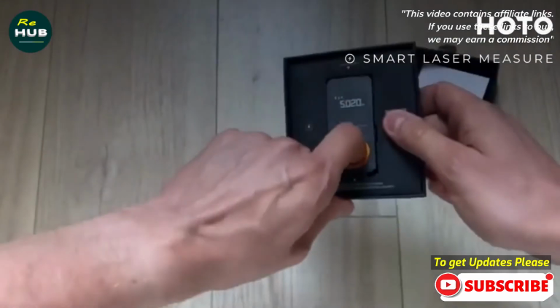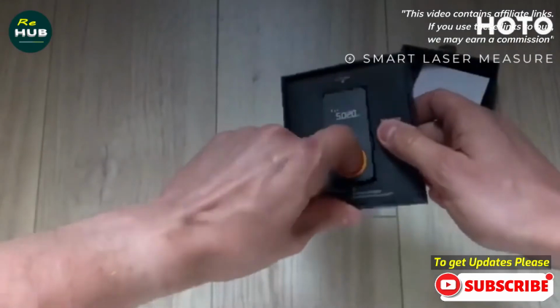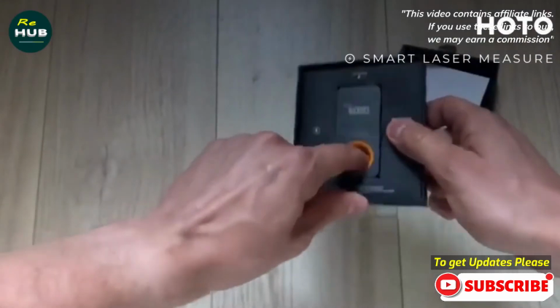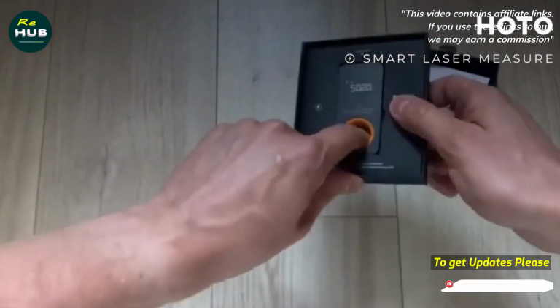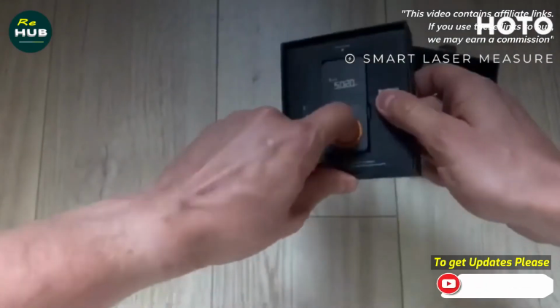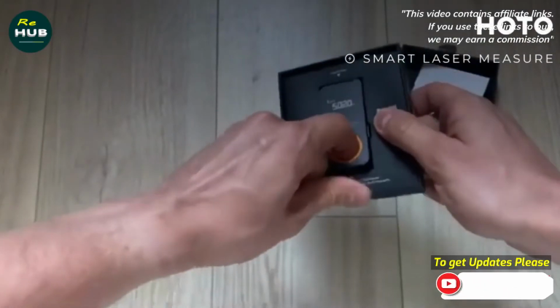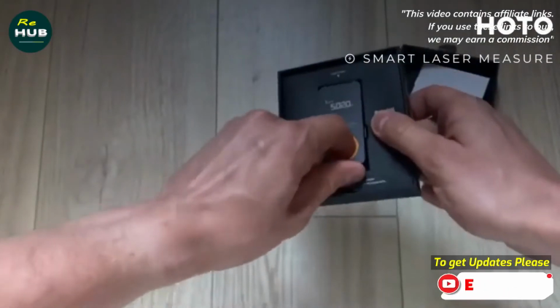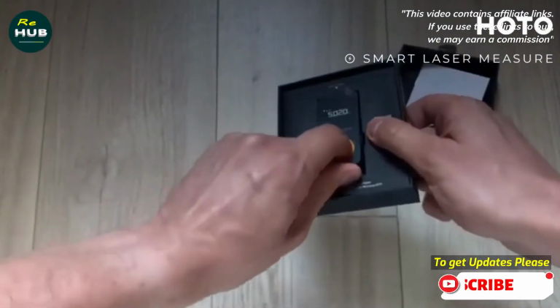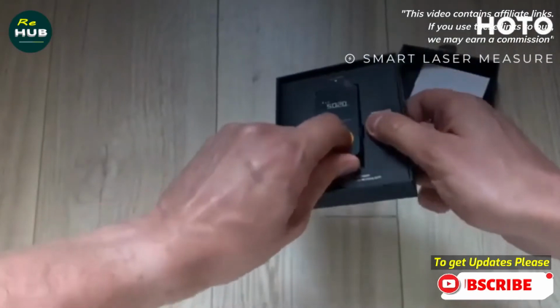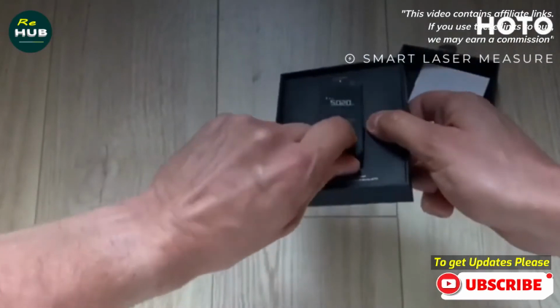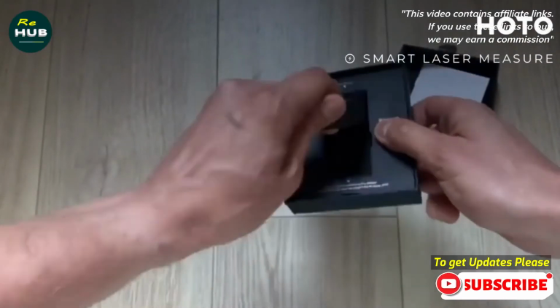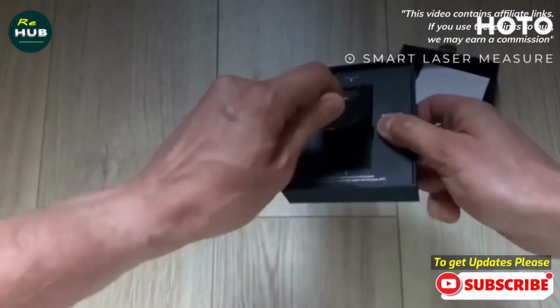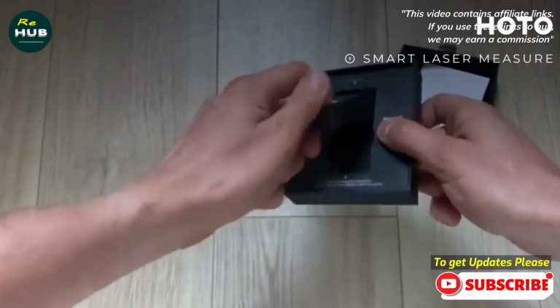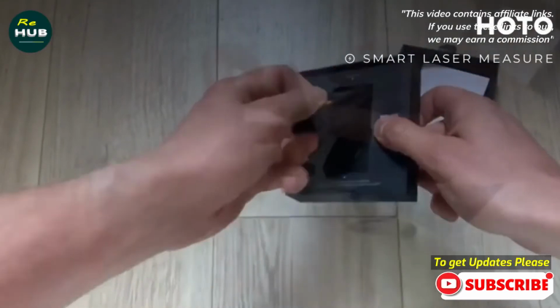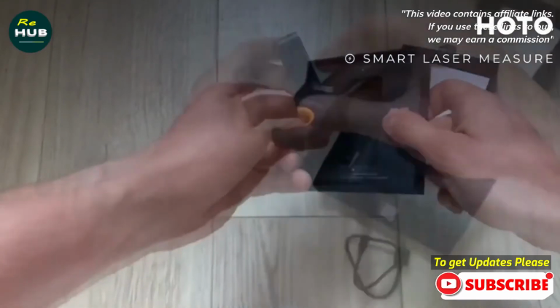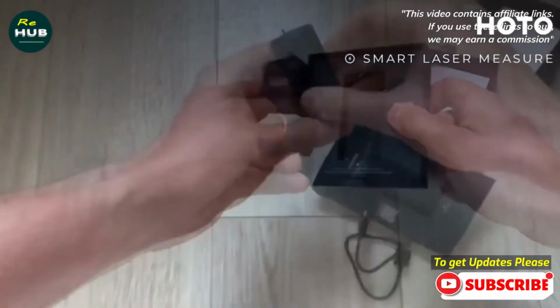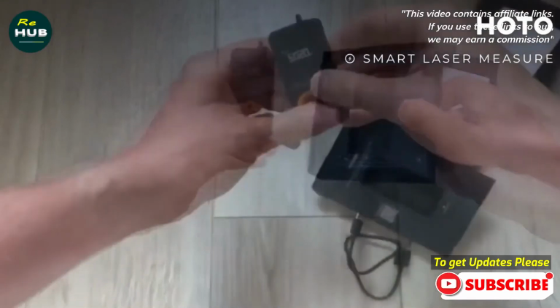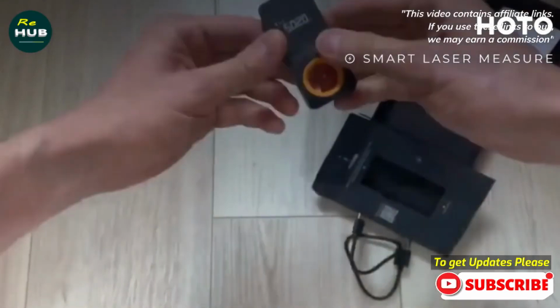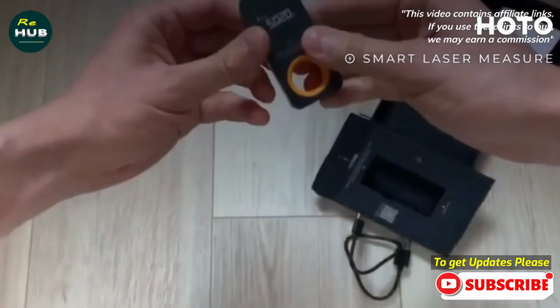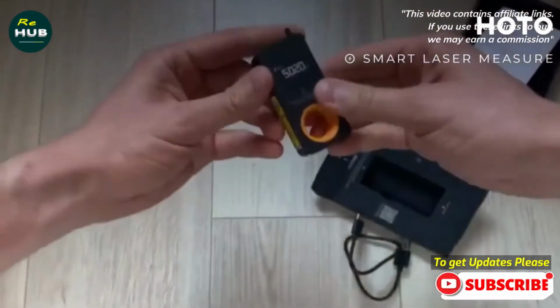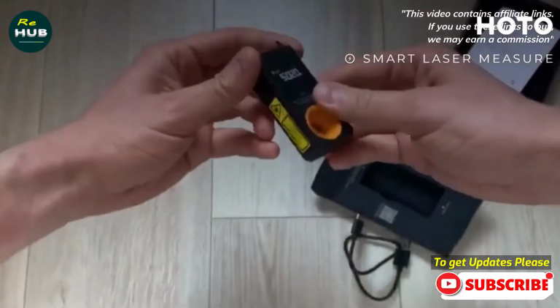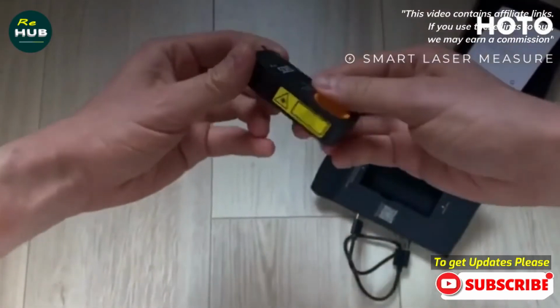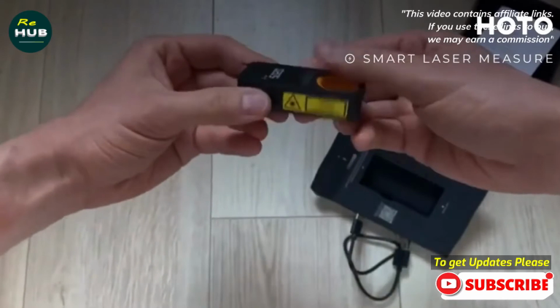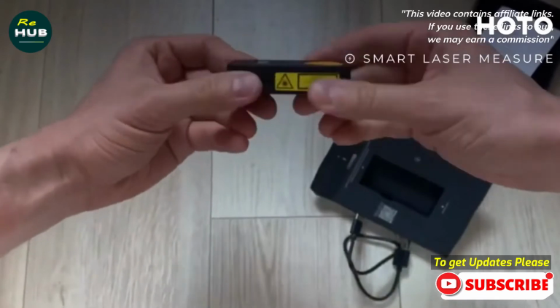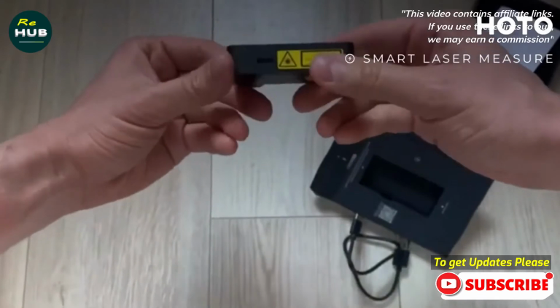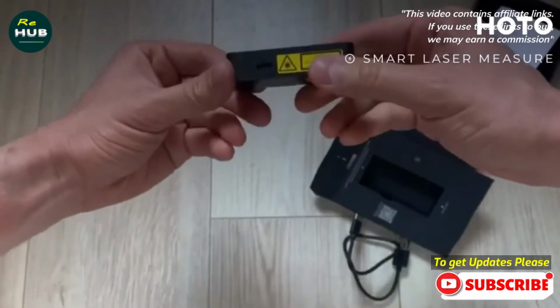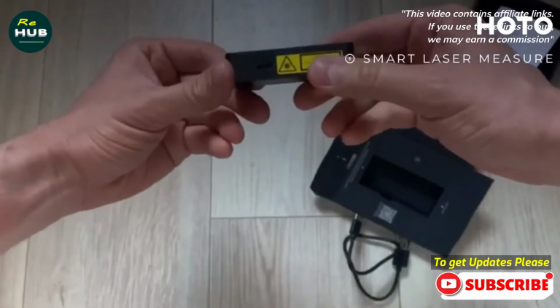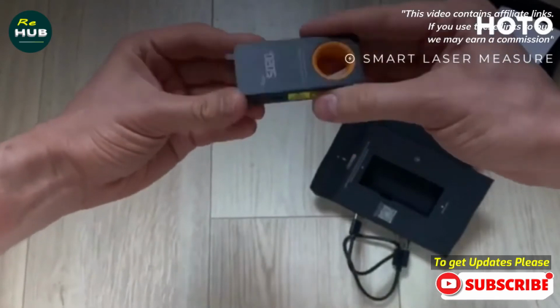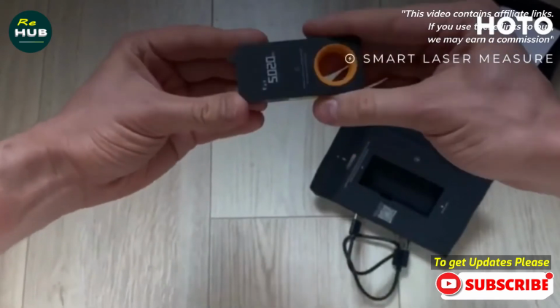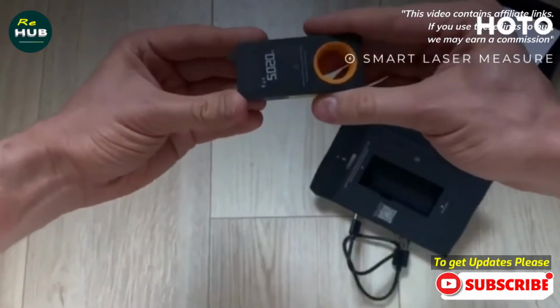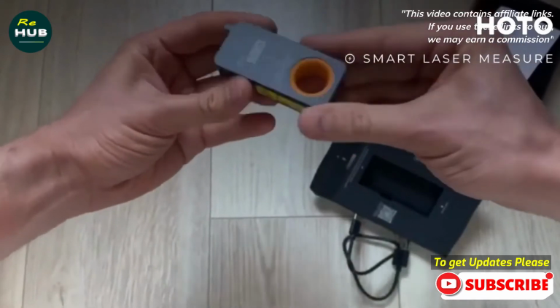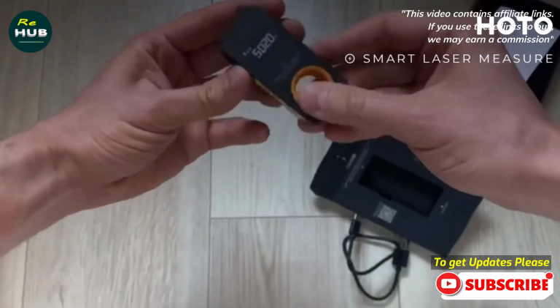With a universal Type-C interface, the charging of the laser tape measure is easy and convenient.